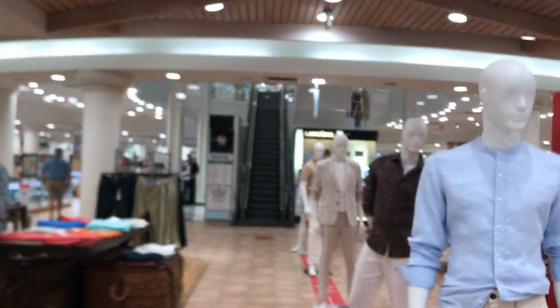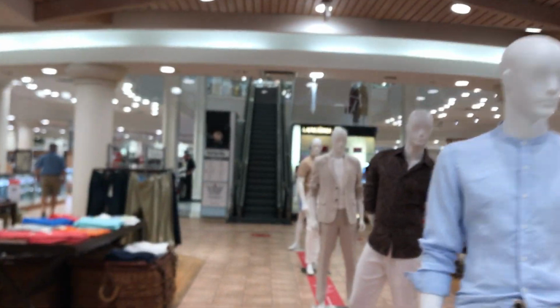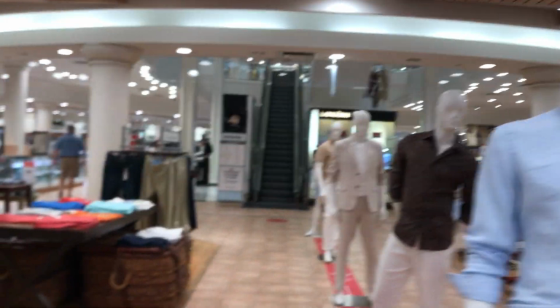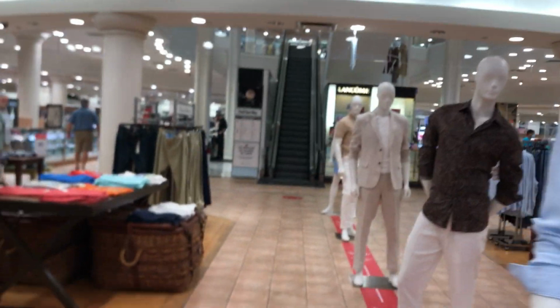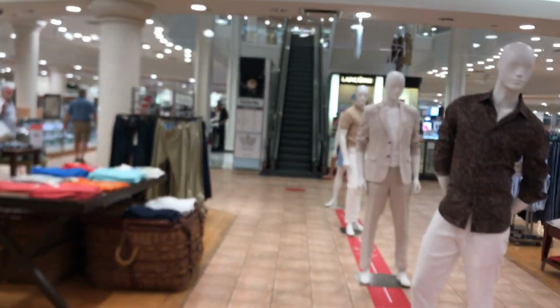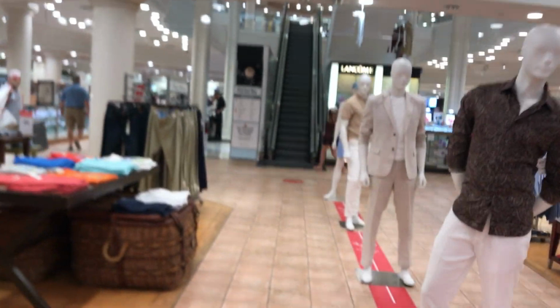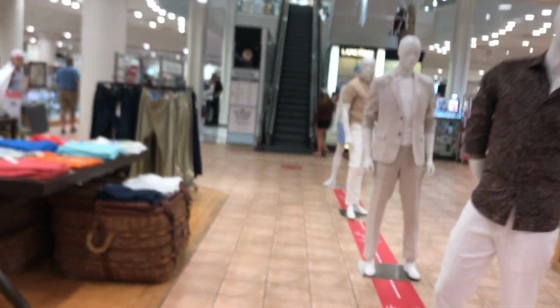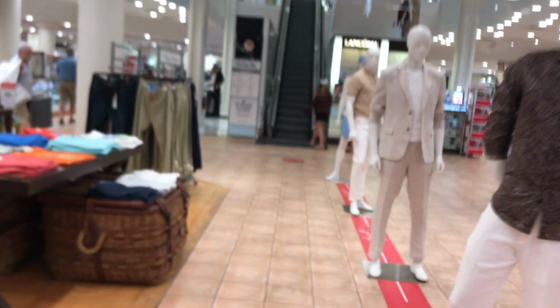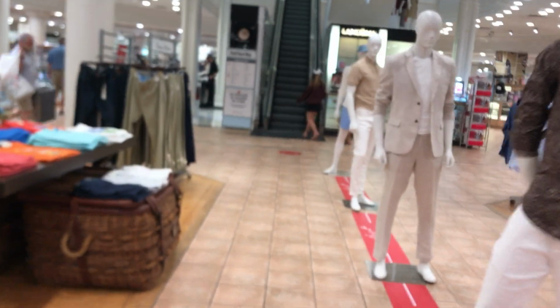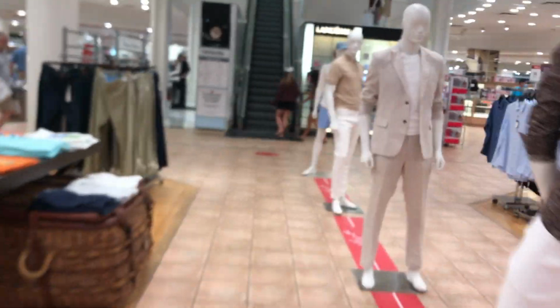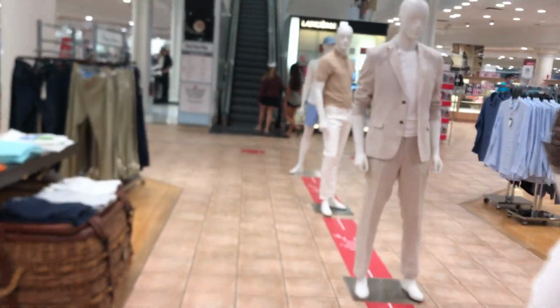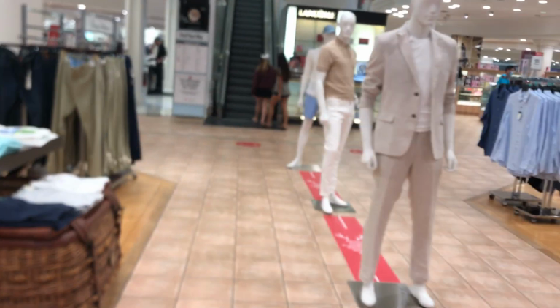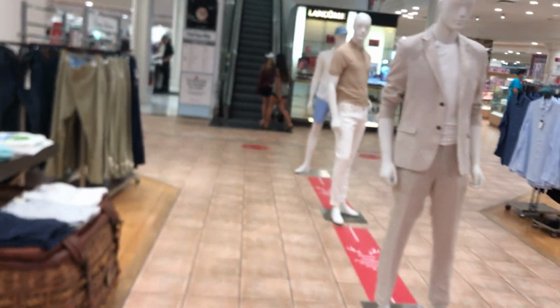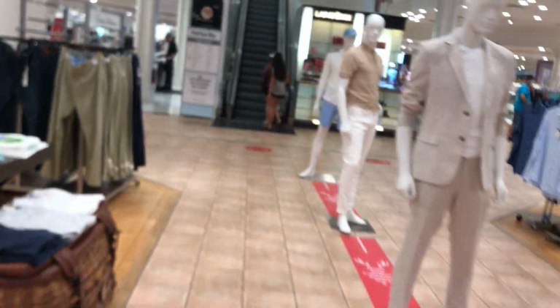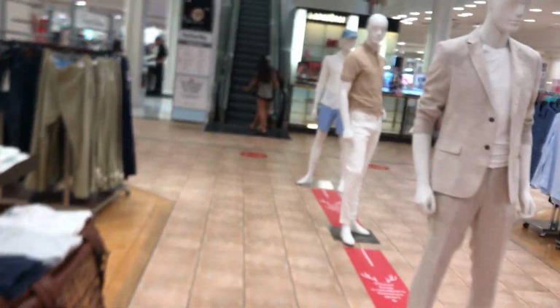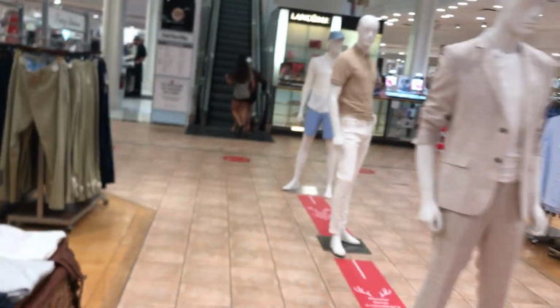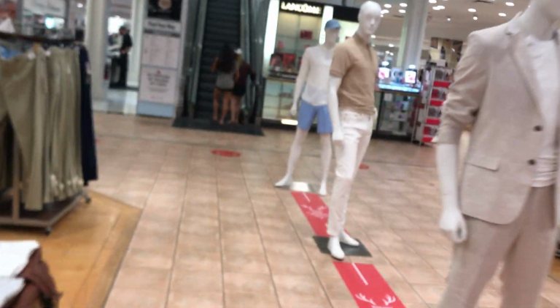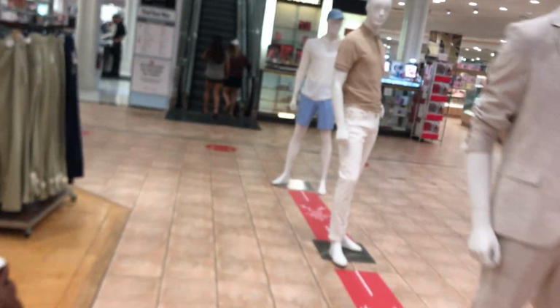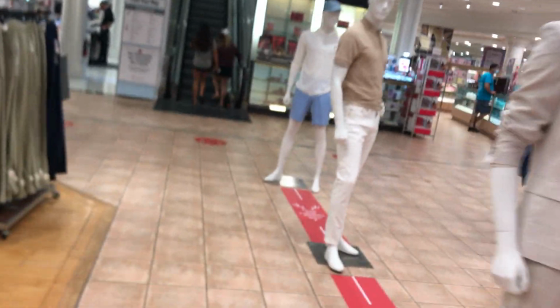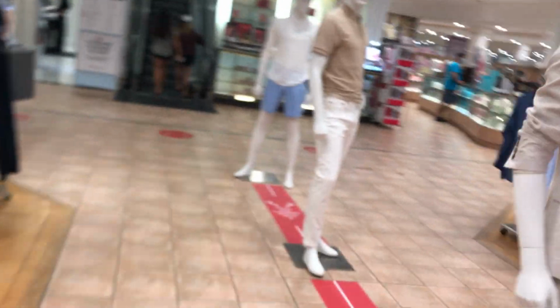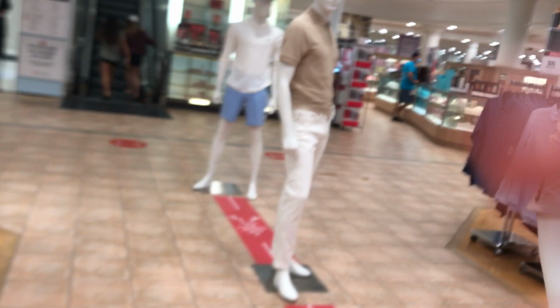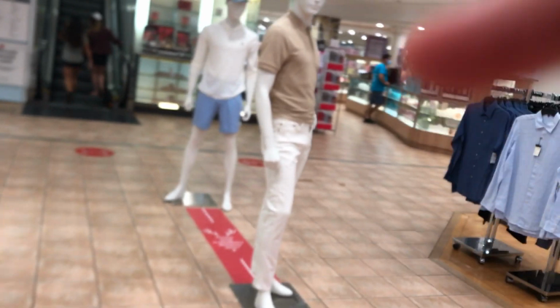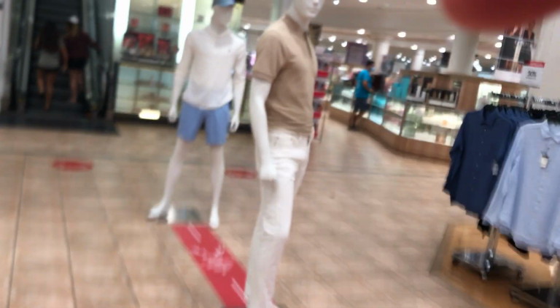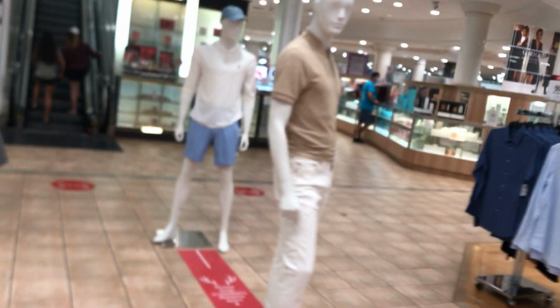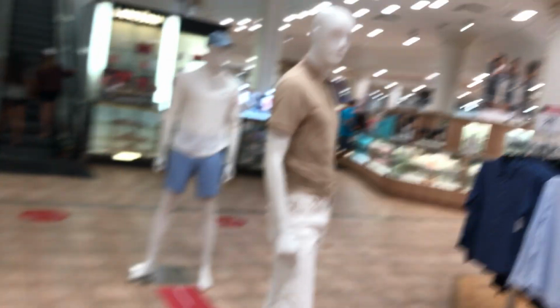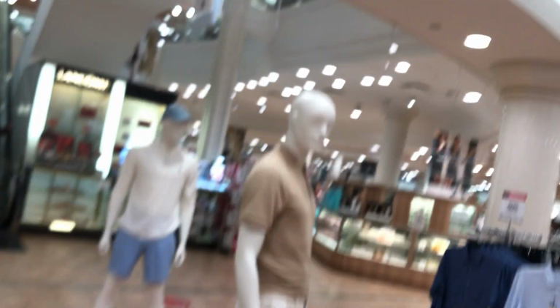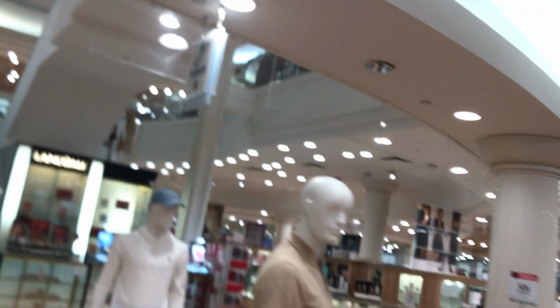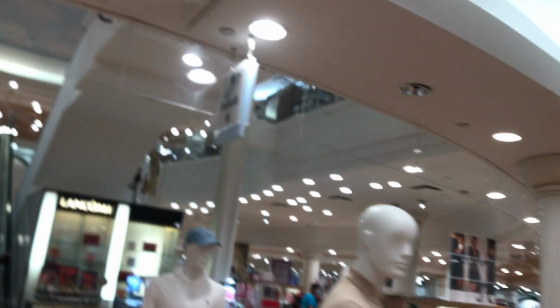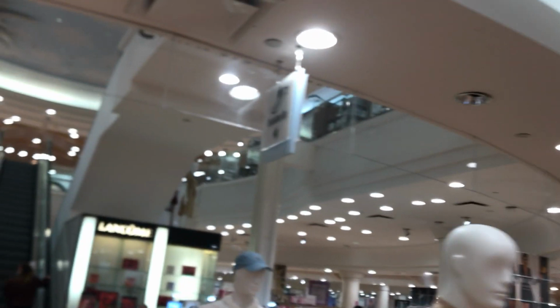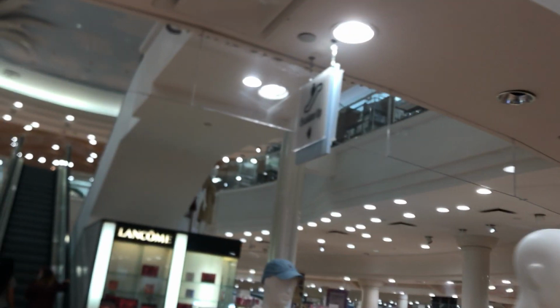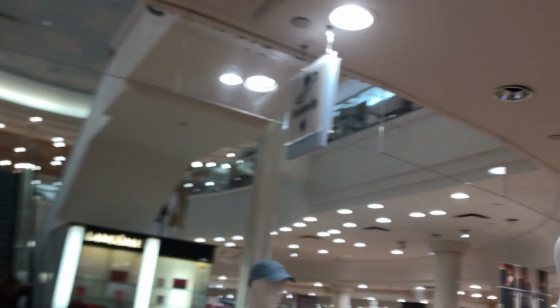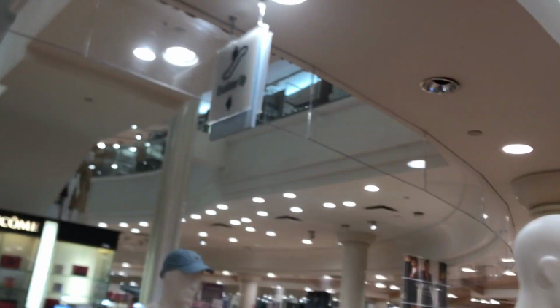These are the escalators at Macy's, Coastline Center, Naples, Florida. There's the escalator up sign.